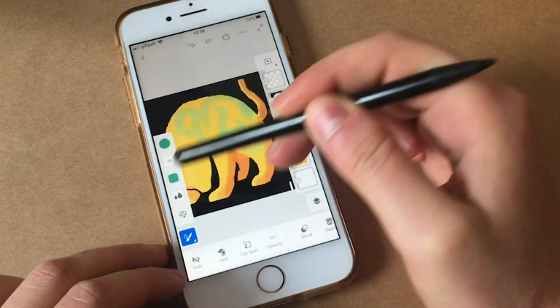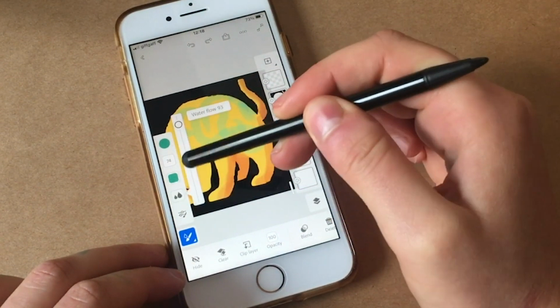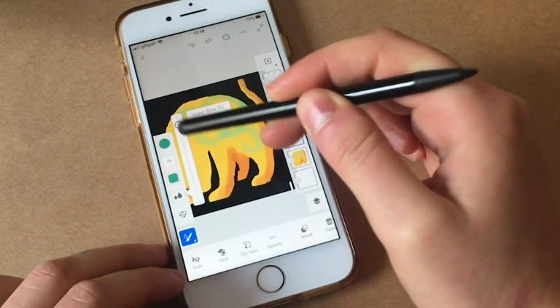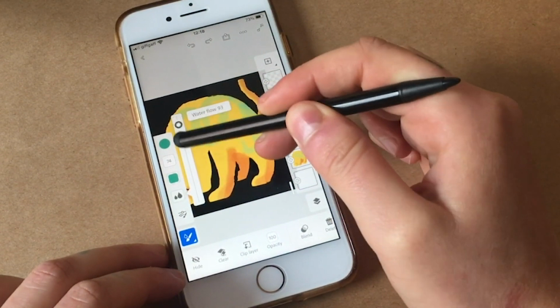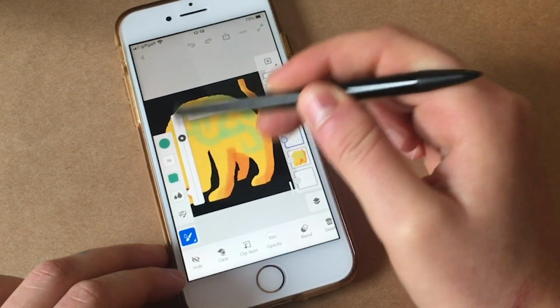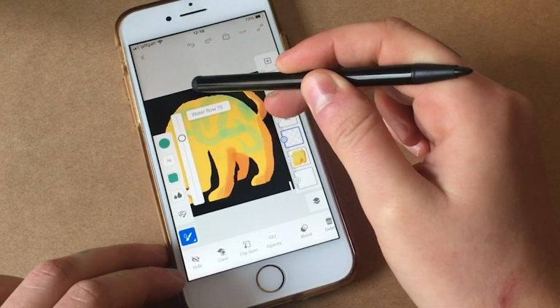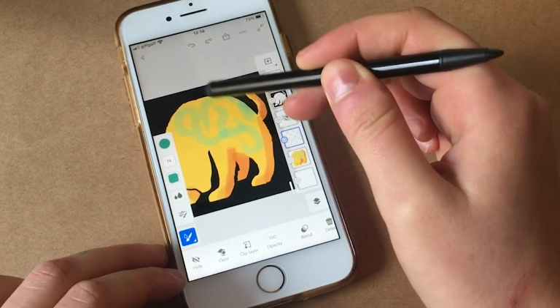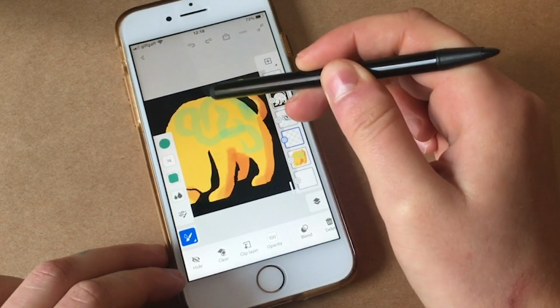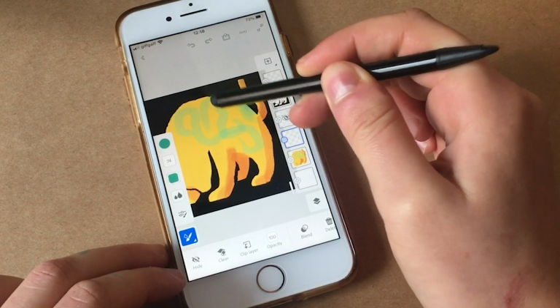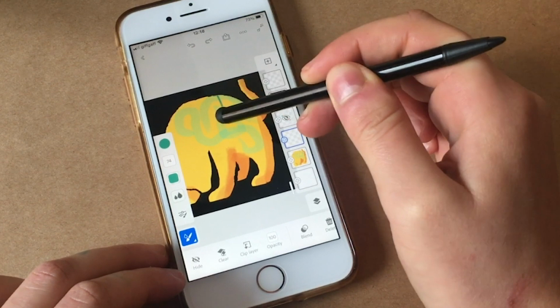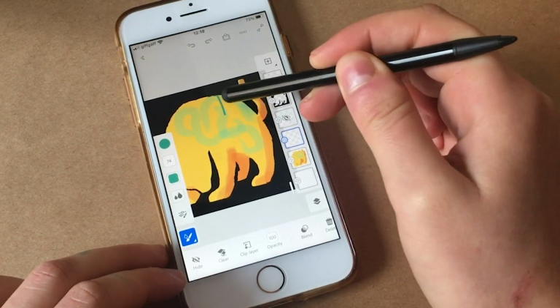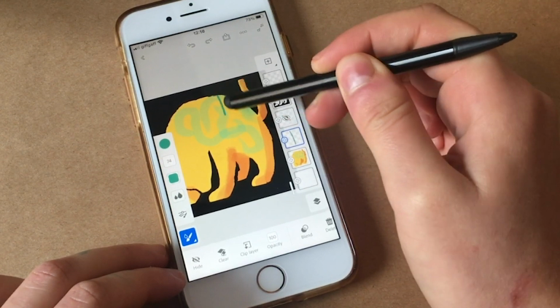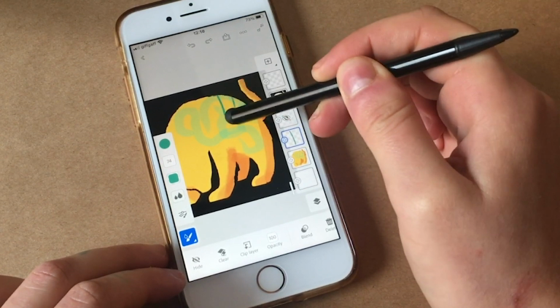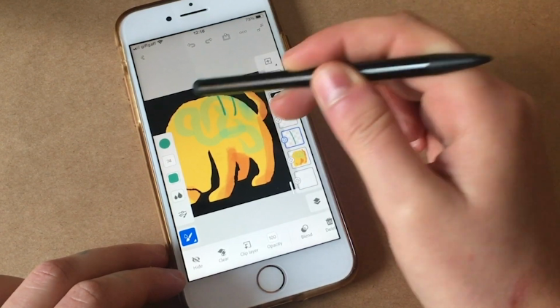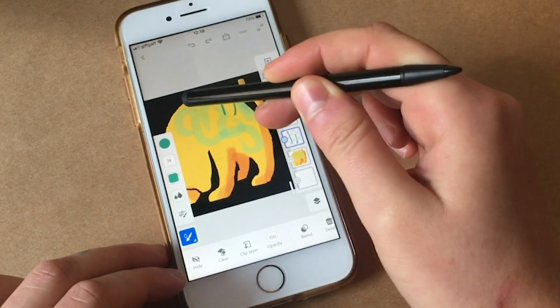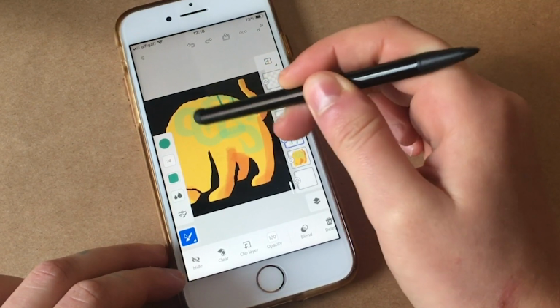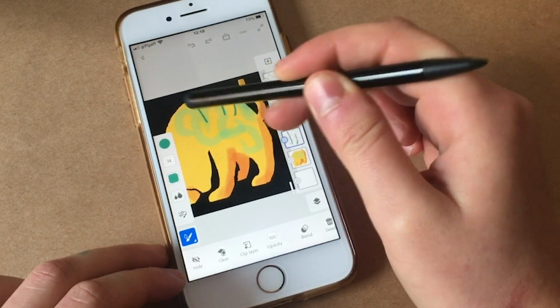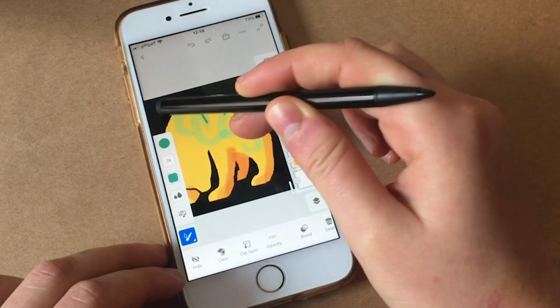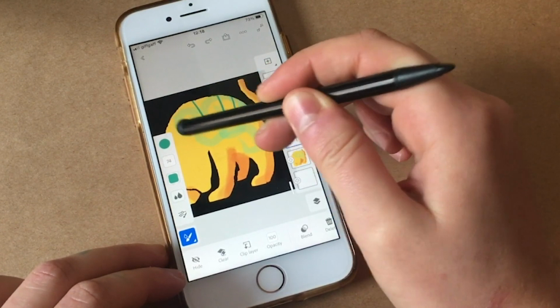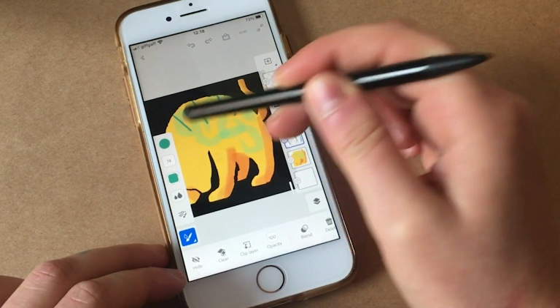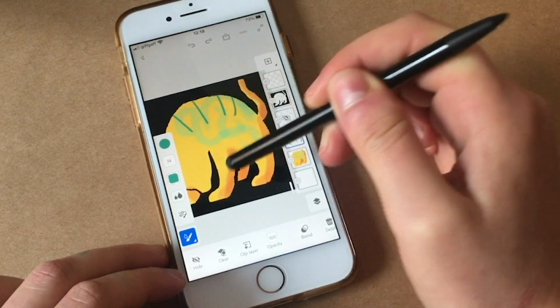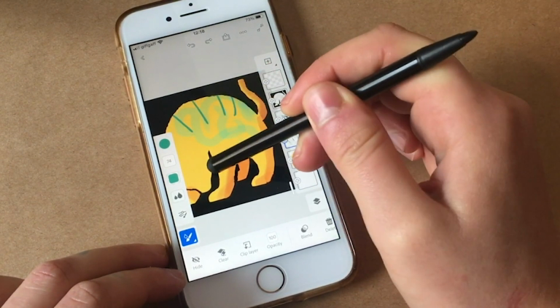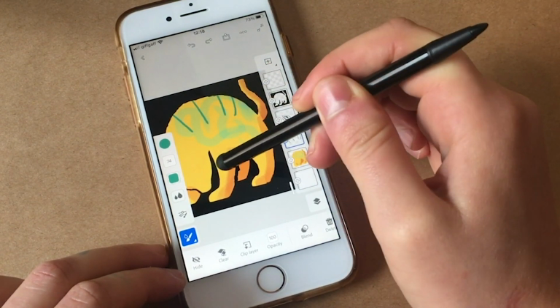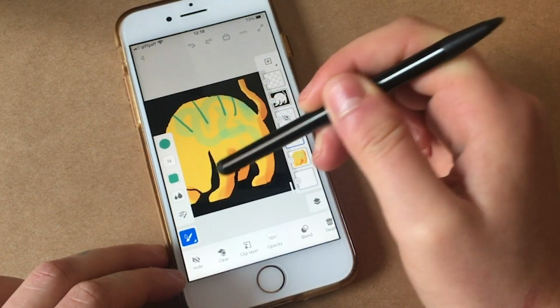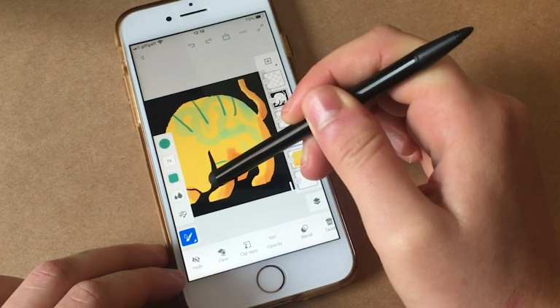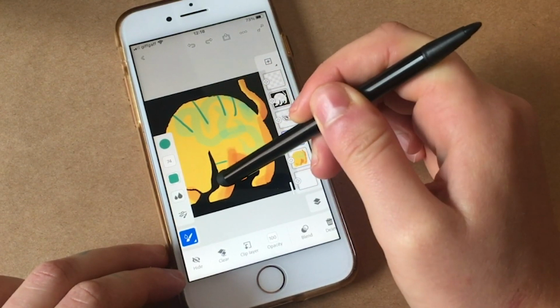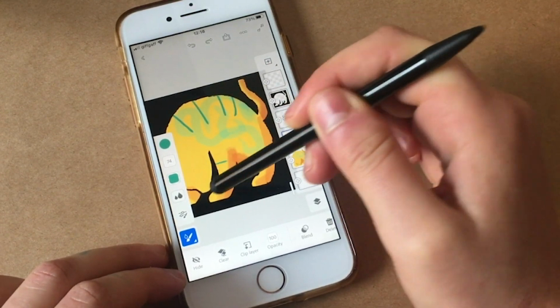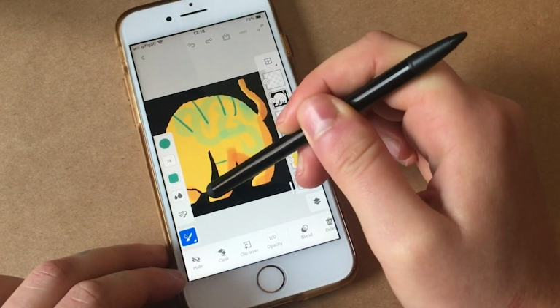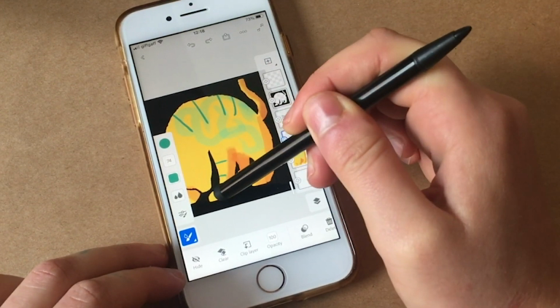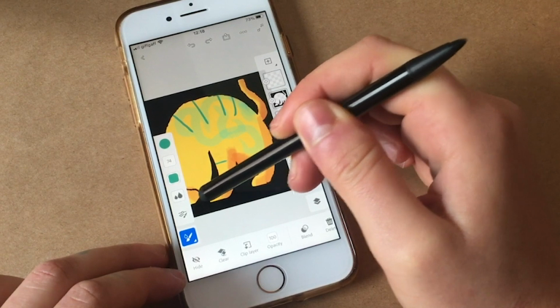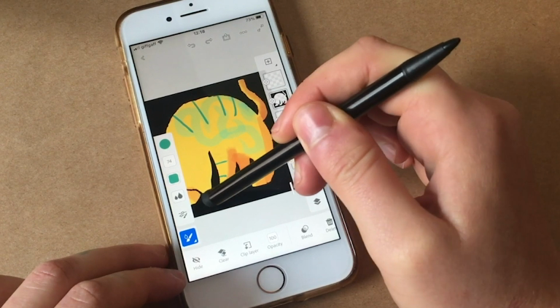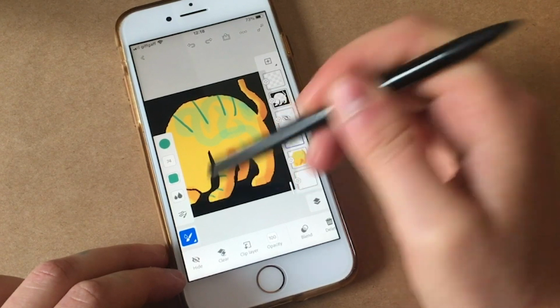Also, the watercolour brushes do interact with the pixel brushes in the same way. It's really fun and good to use.